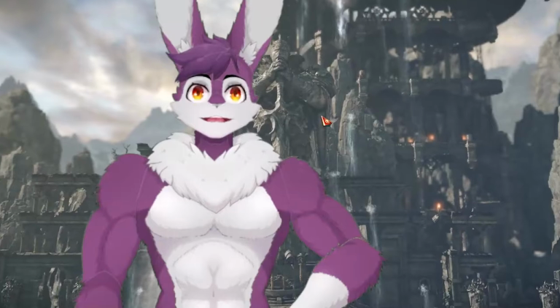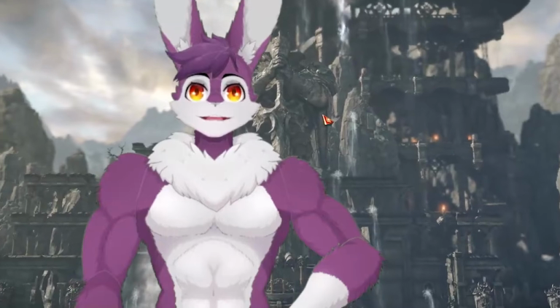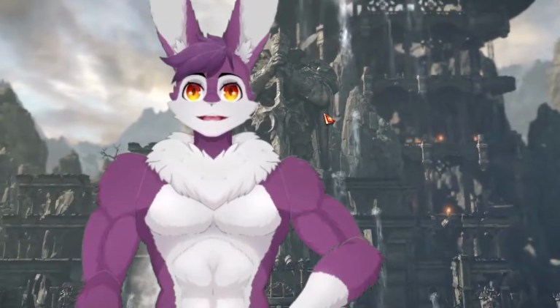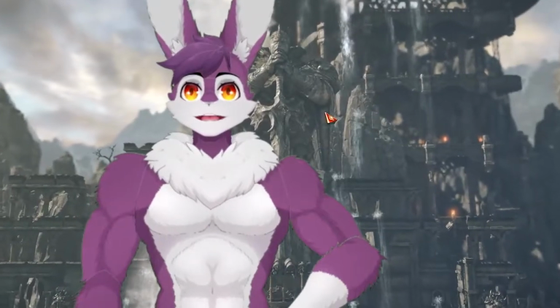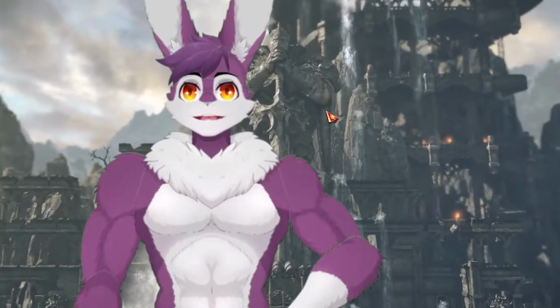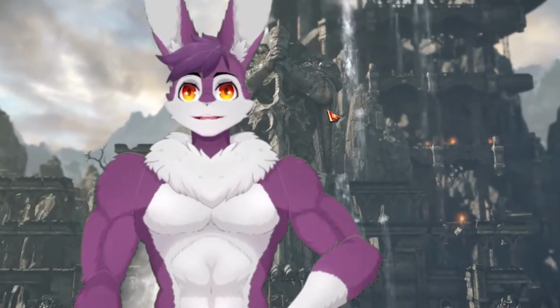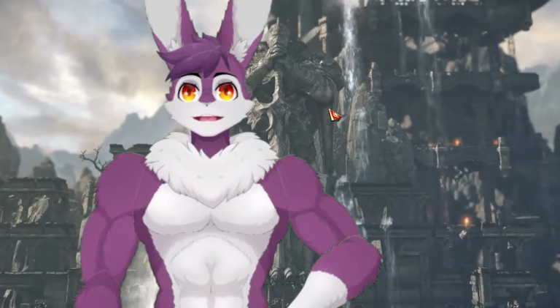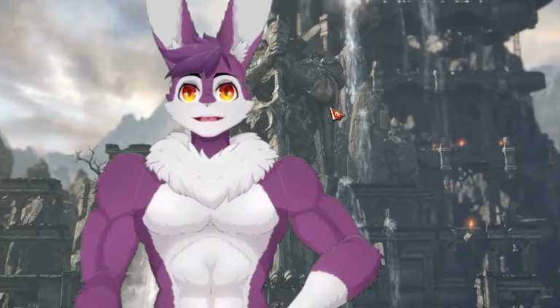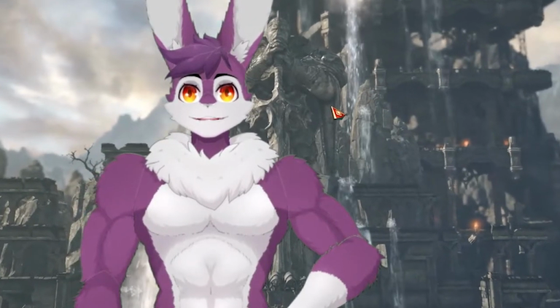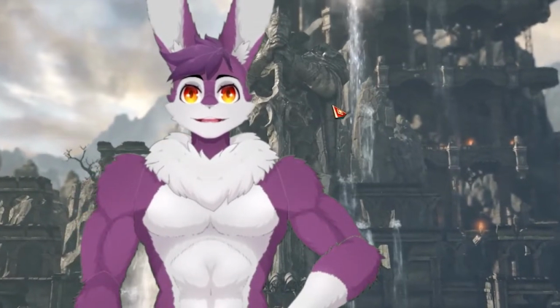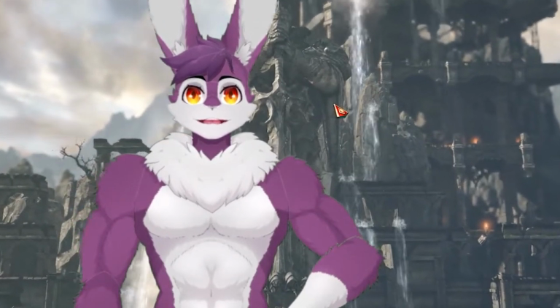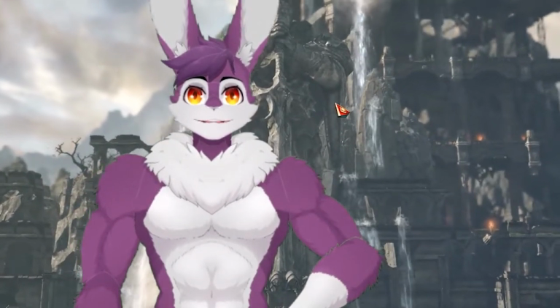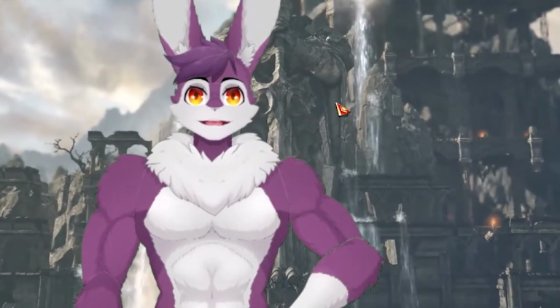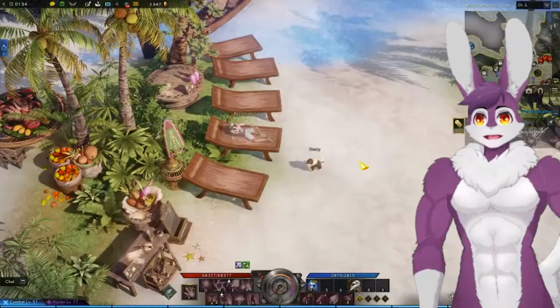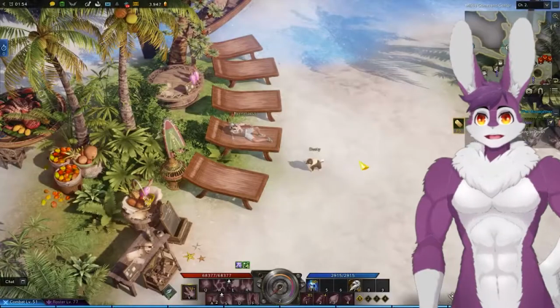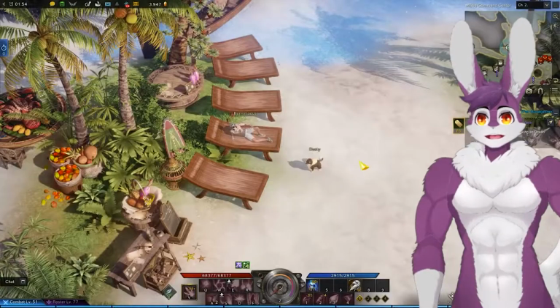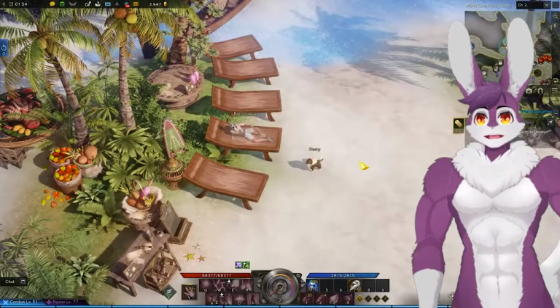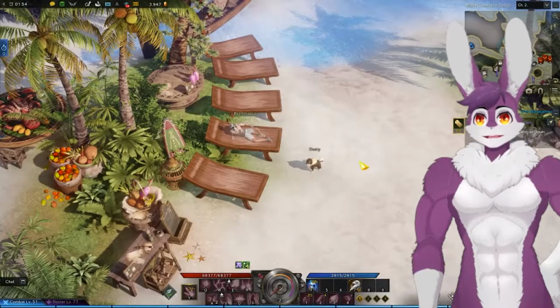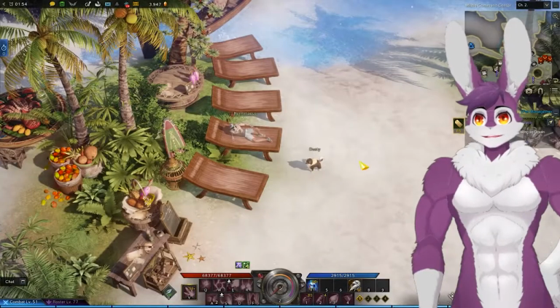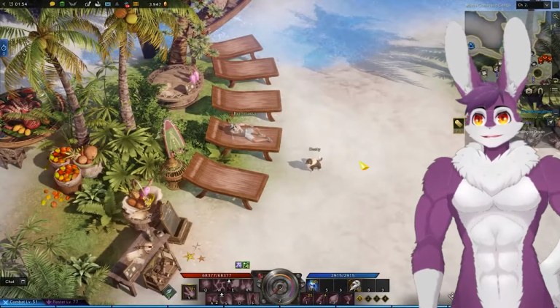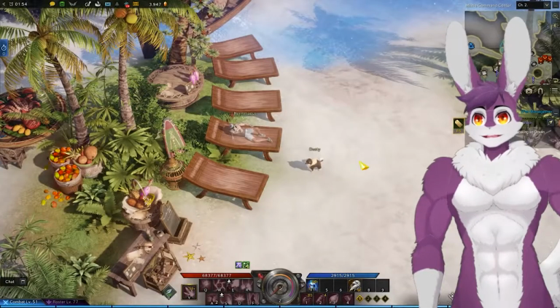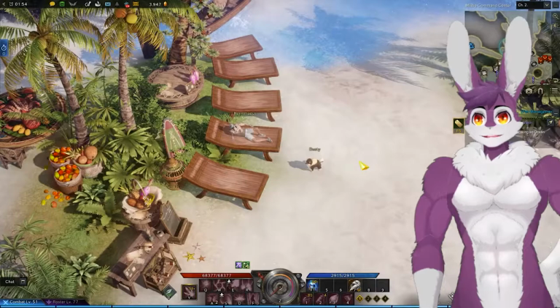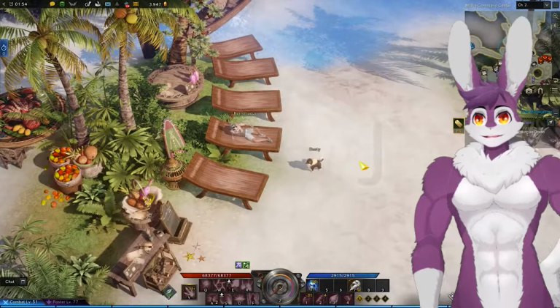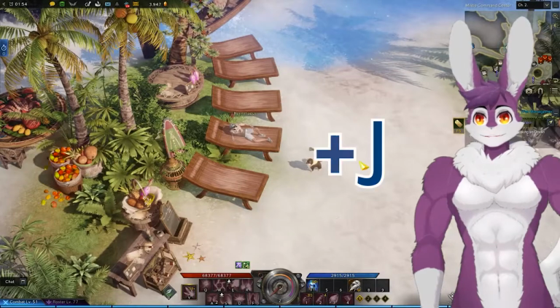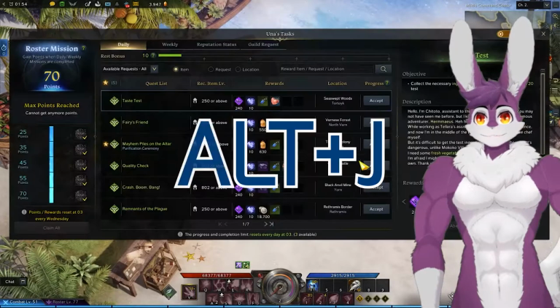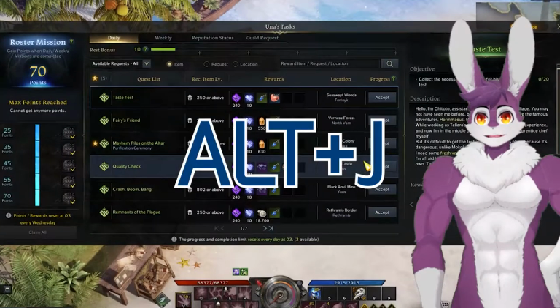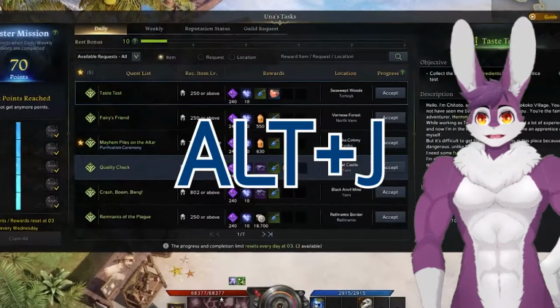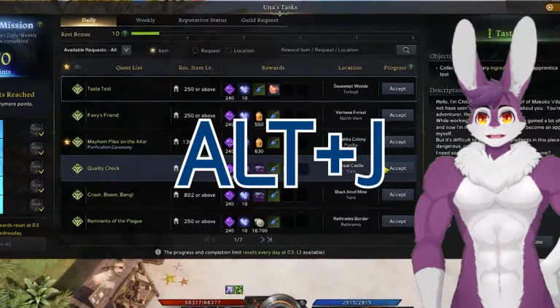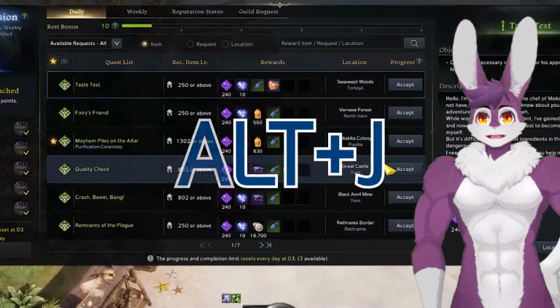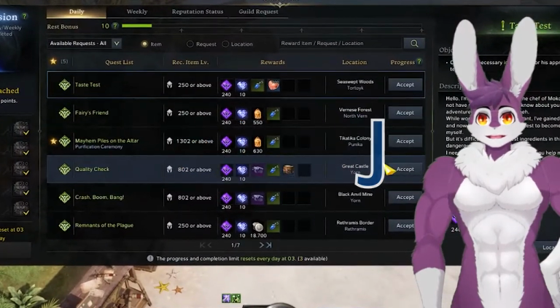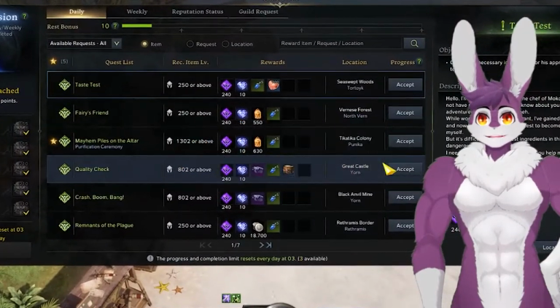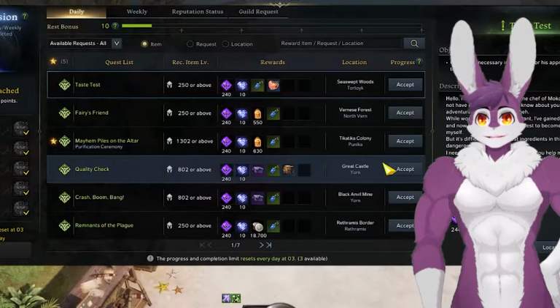Here are 5 daily Unas for getting collectibles. Let's hop right in. To get started, let's go over Unas. Hold Alt and press J to access the Una menu.